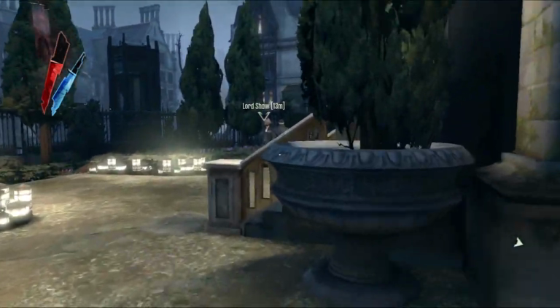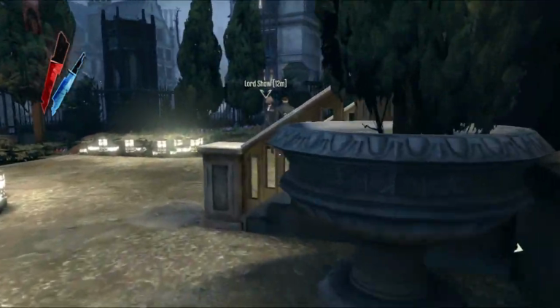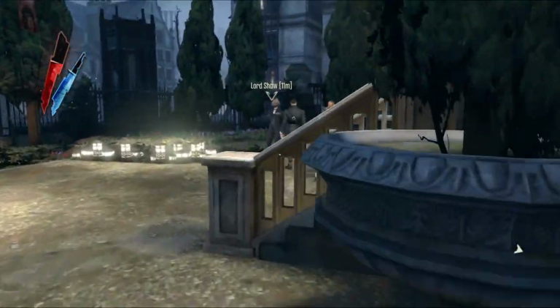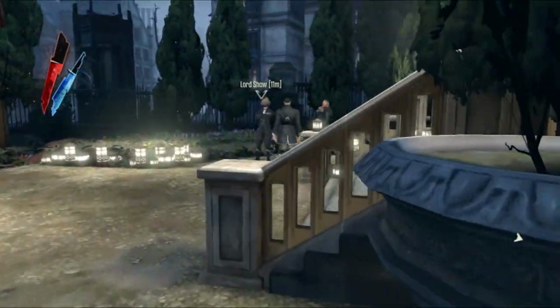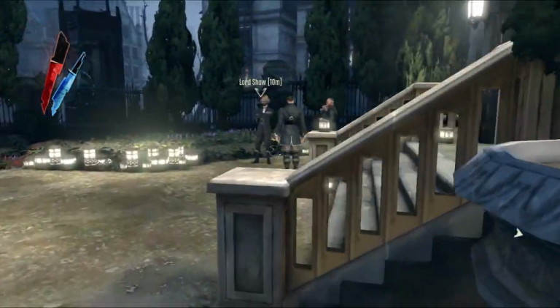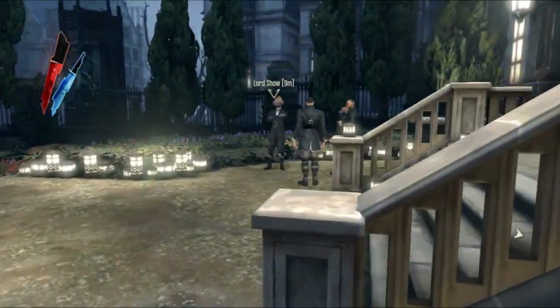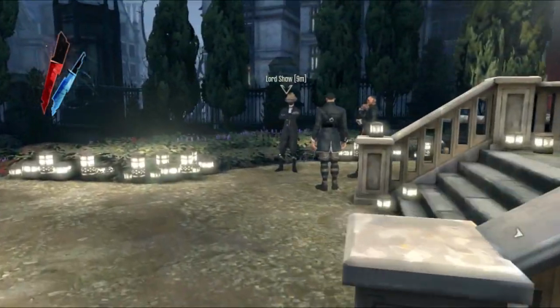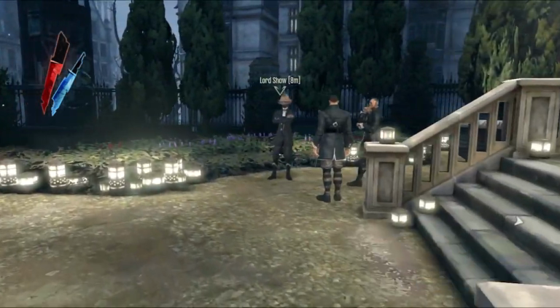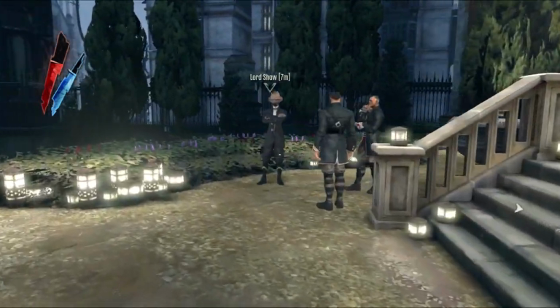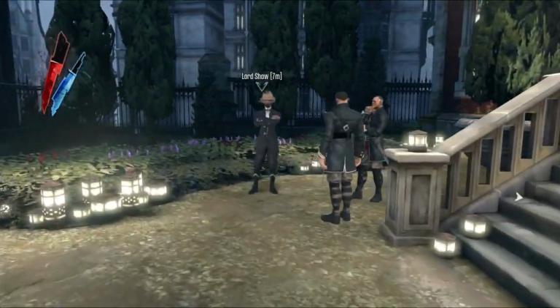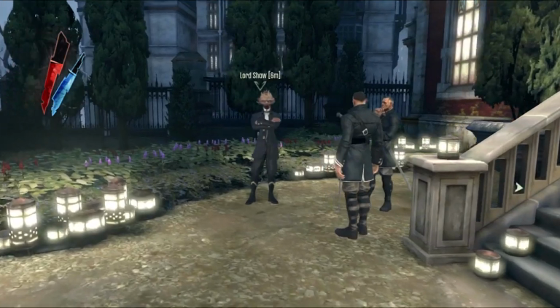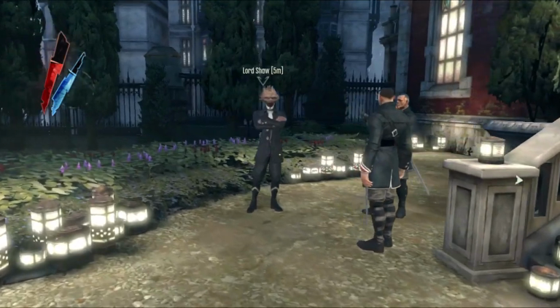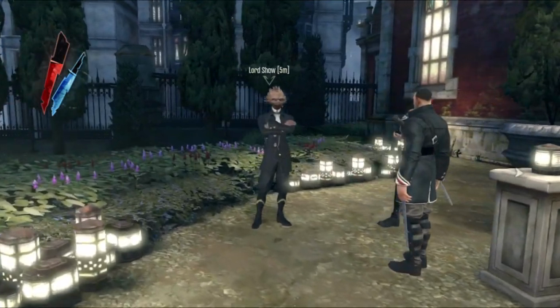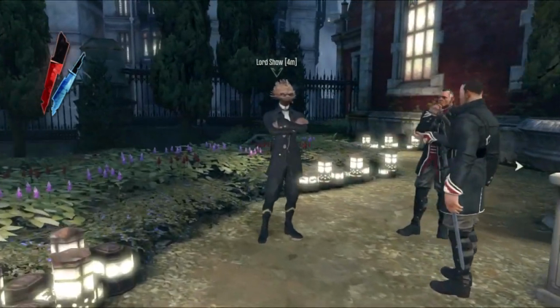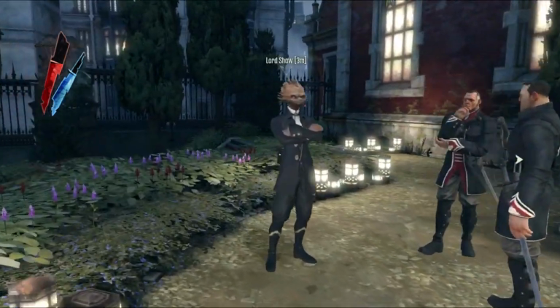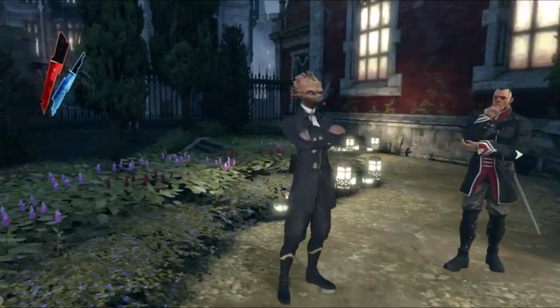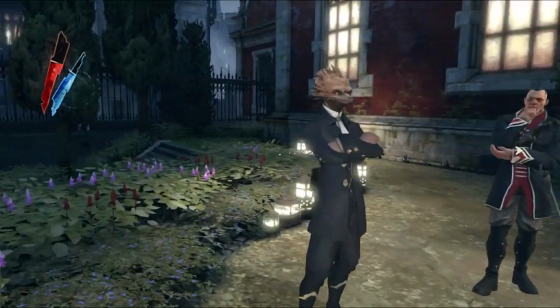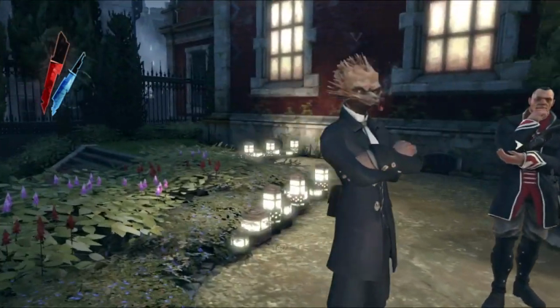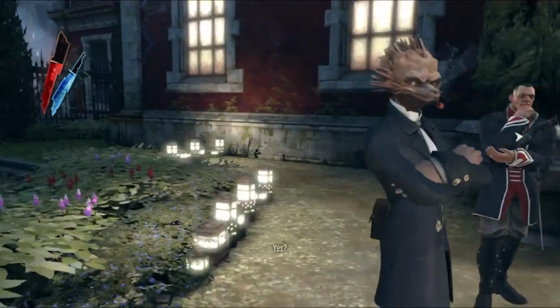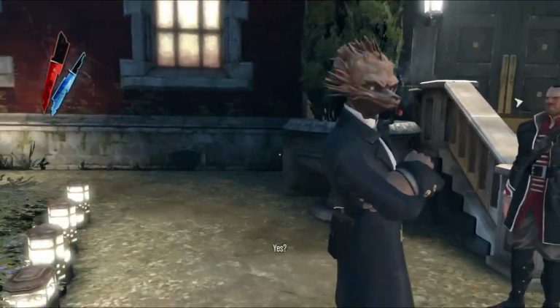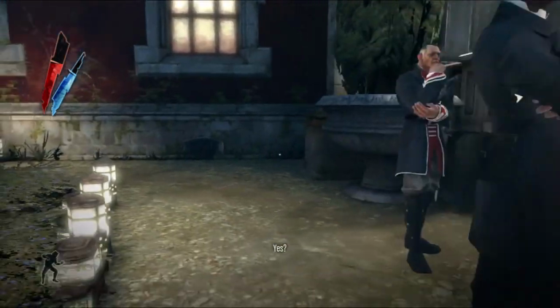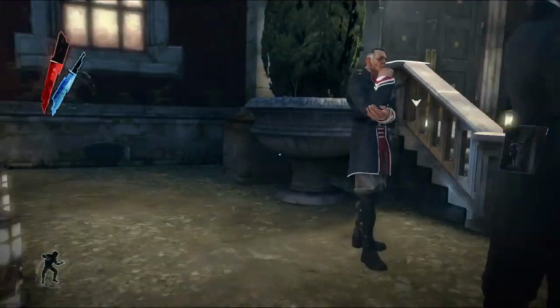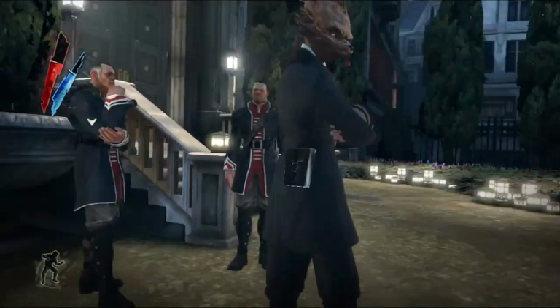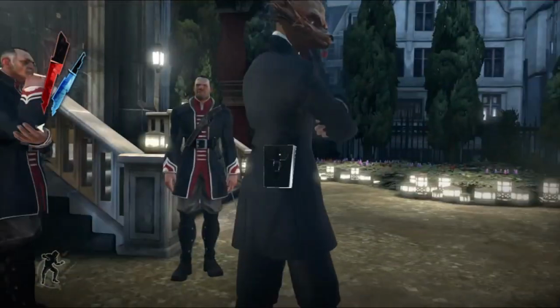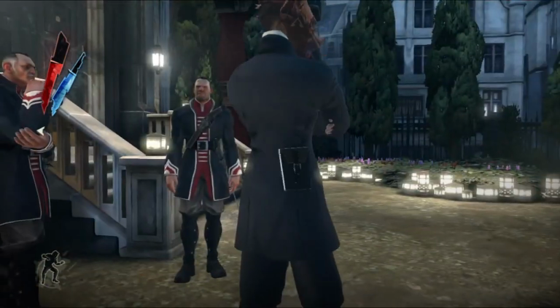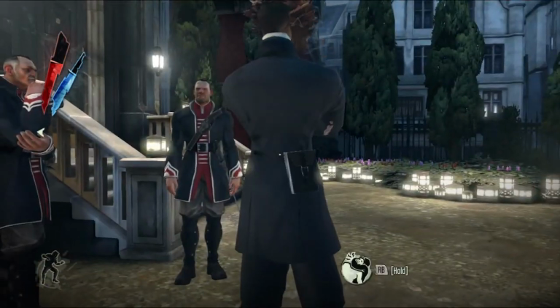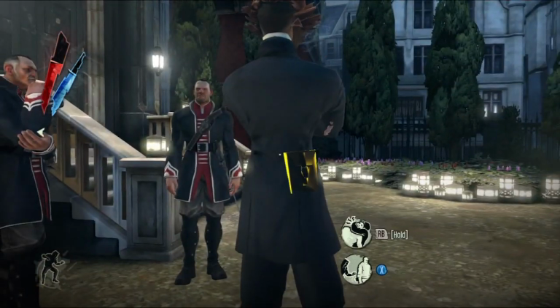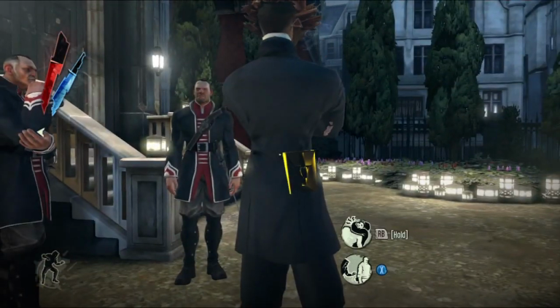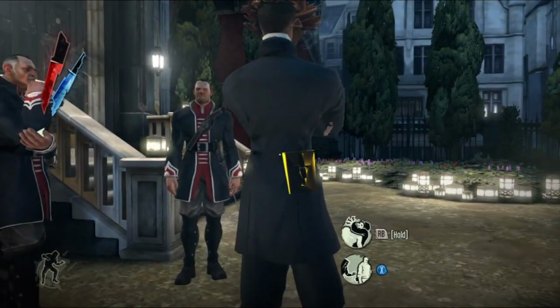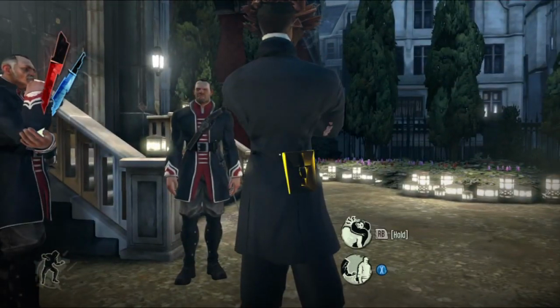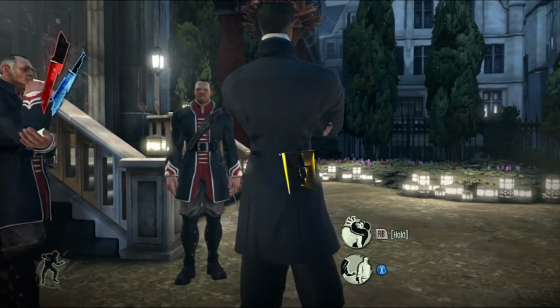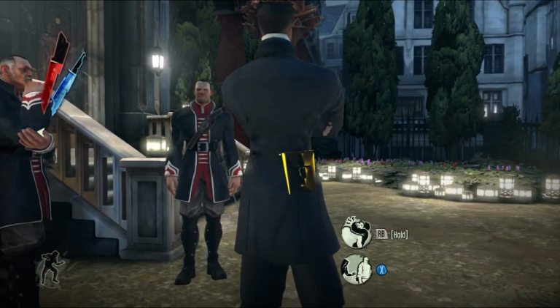Also you can go find Lord Shaw — he's the guy with the wolf mask — and pickpocket 100 gold coins from him.